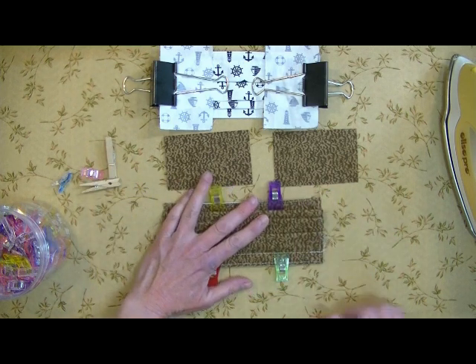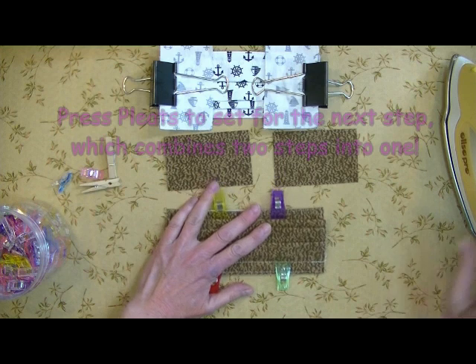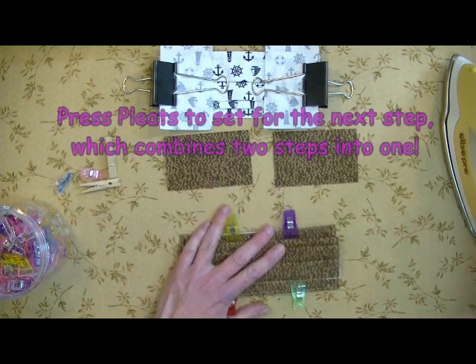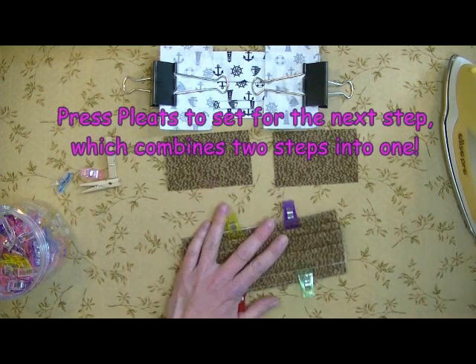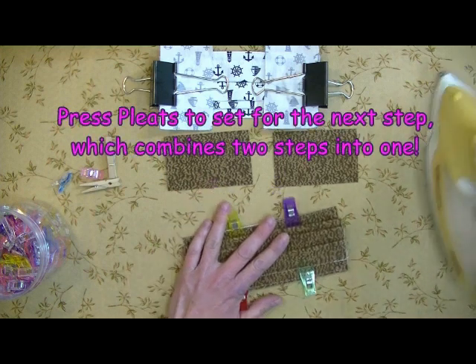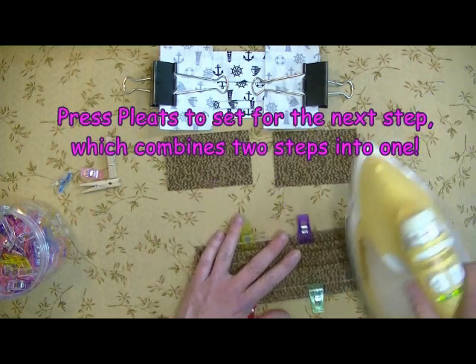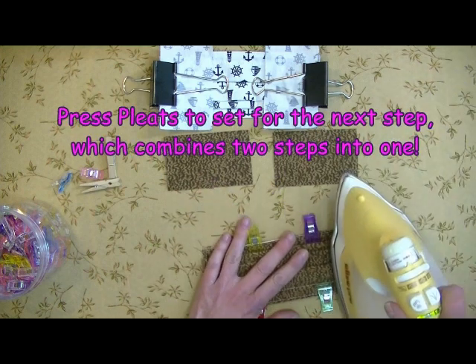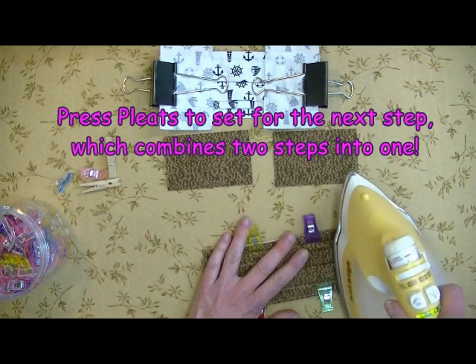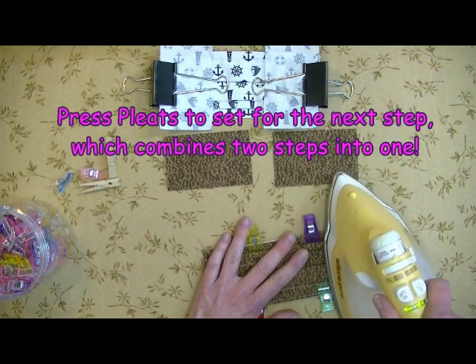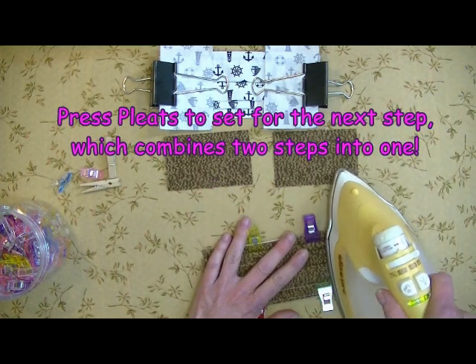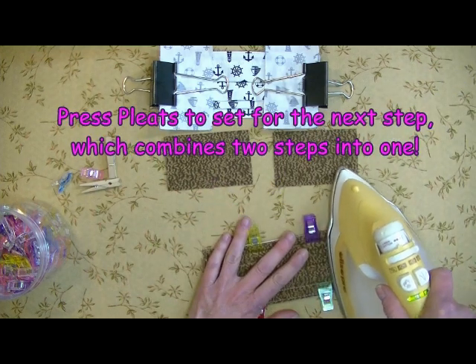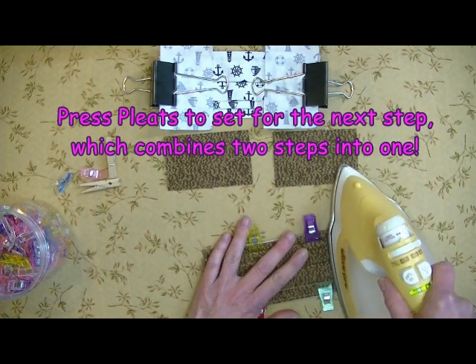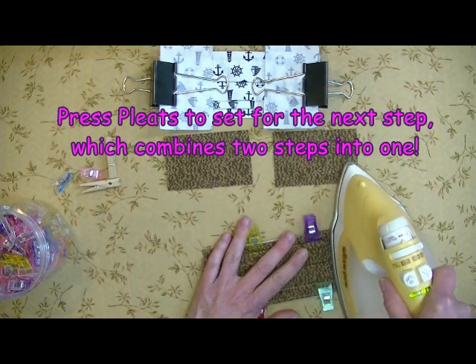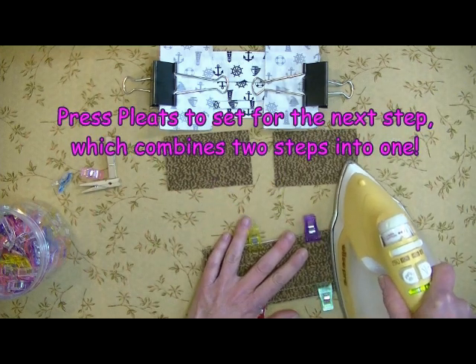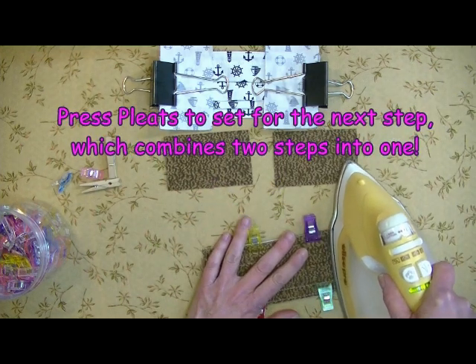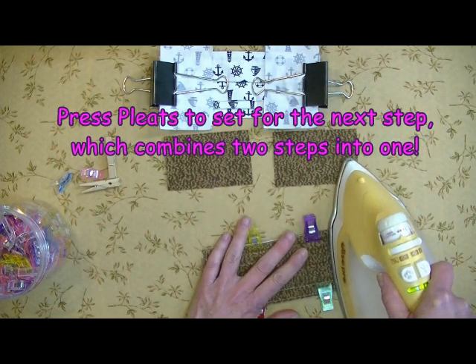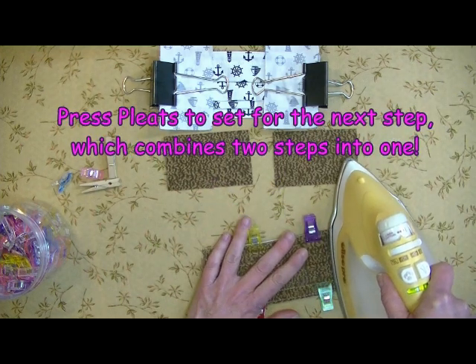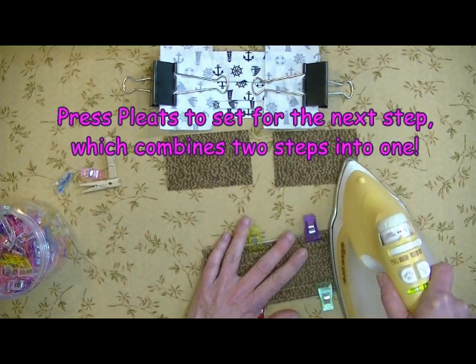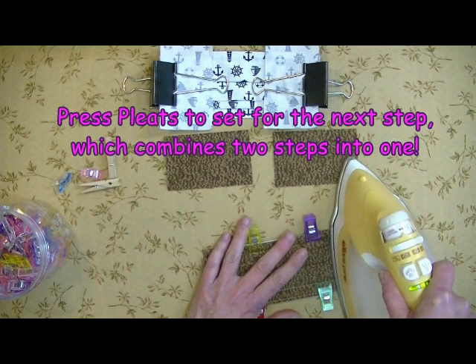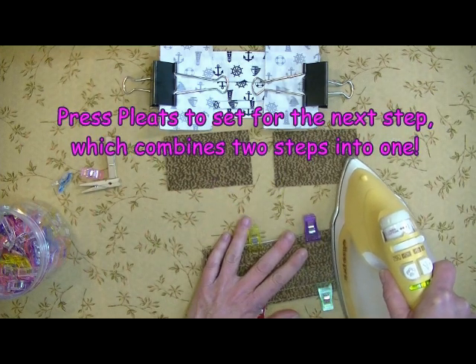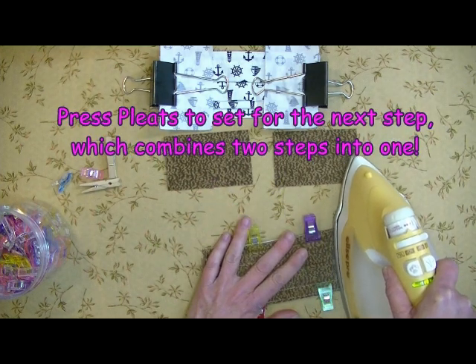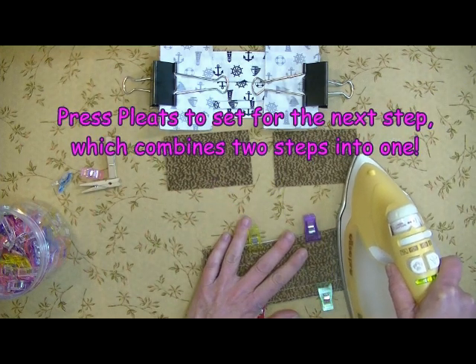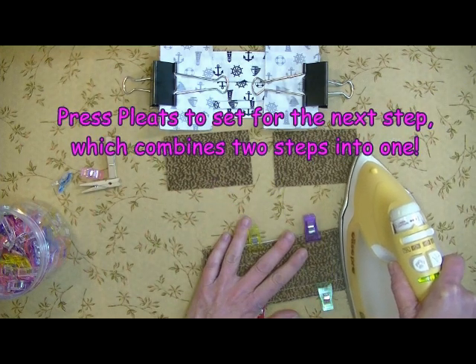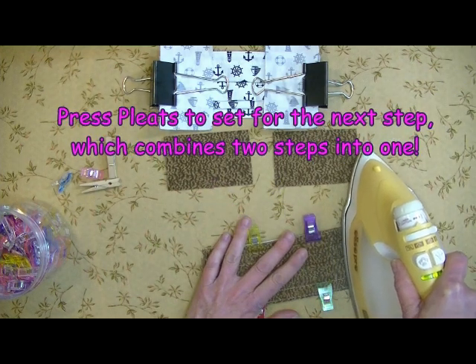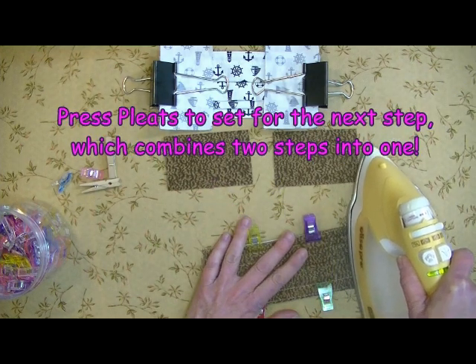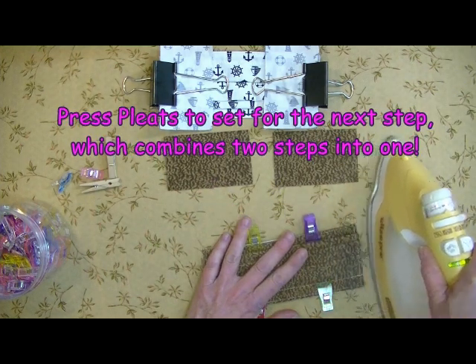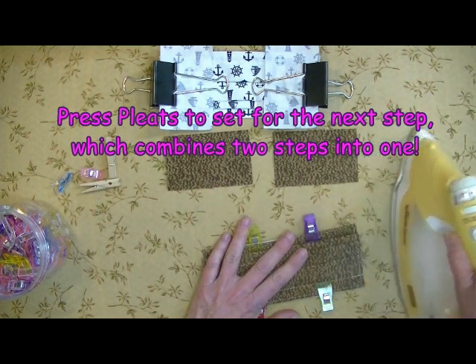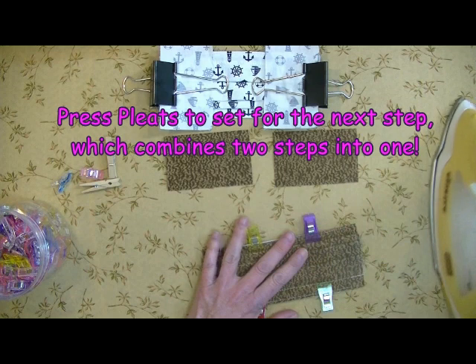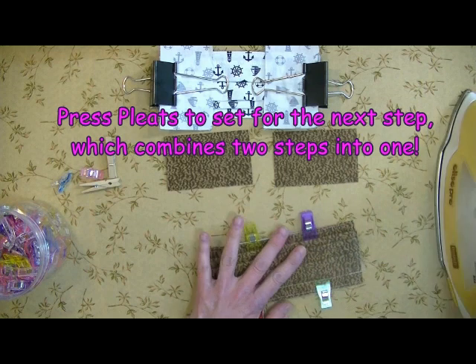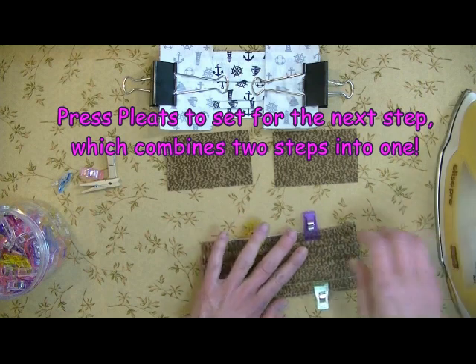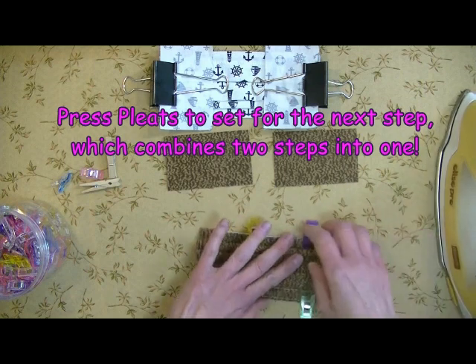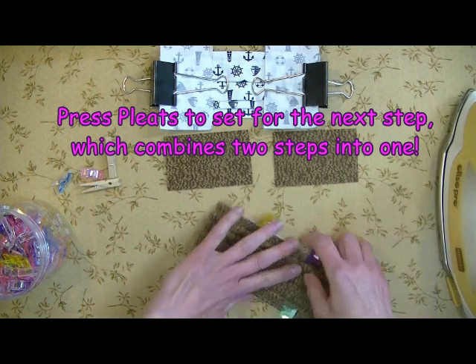Now I'm just going to give the end here just a little press, just to keep them together for the next step.